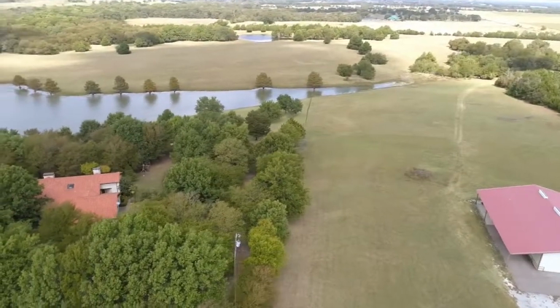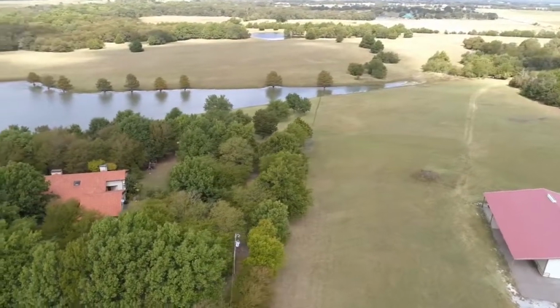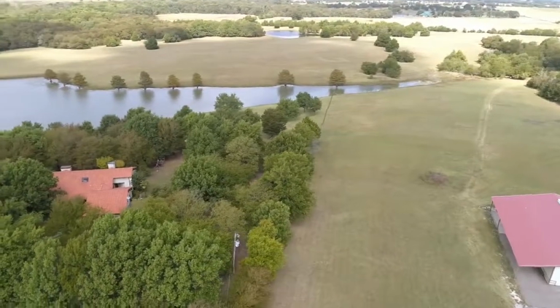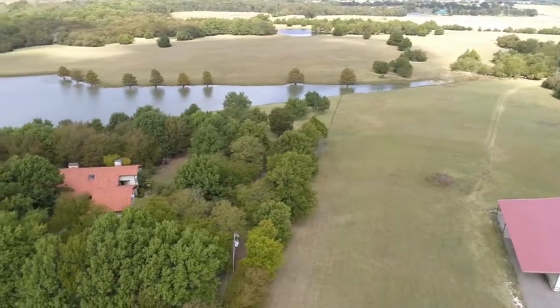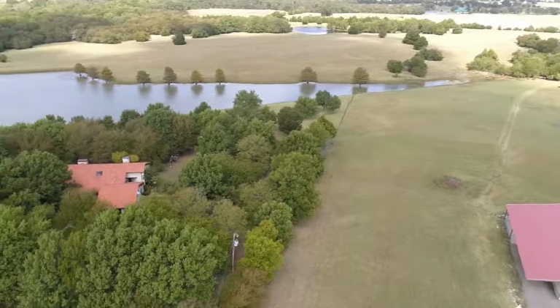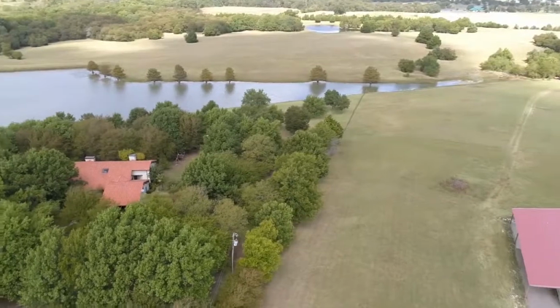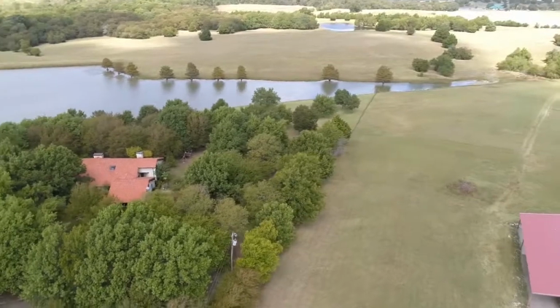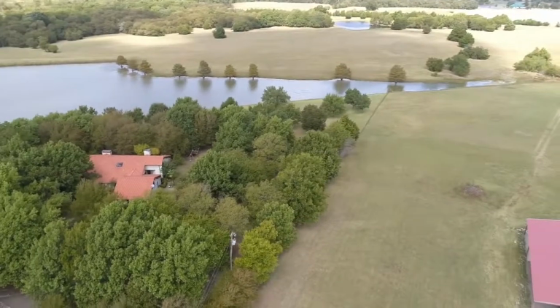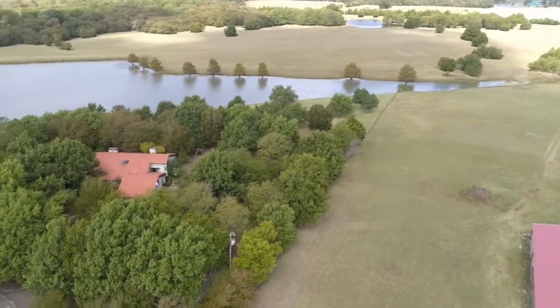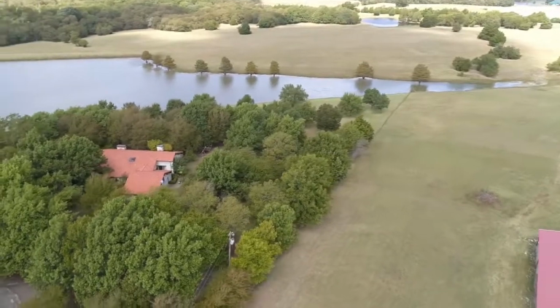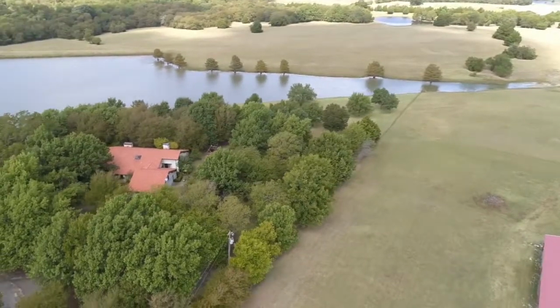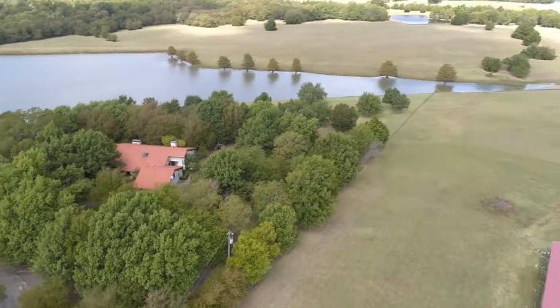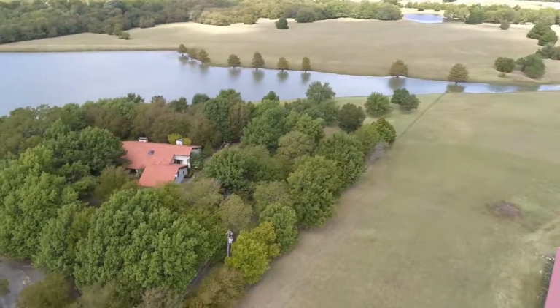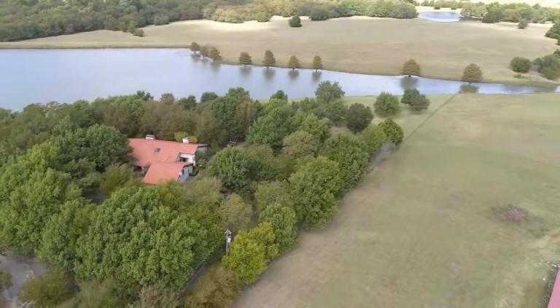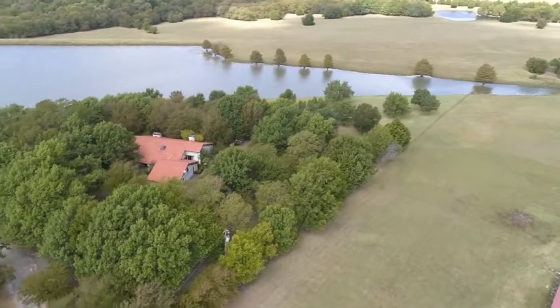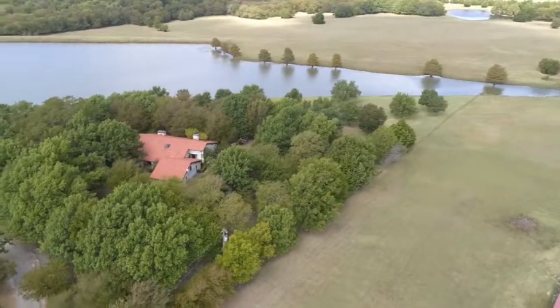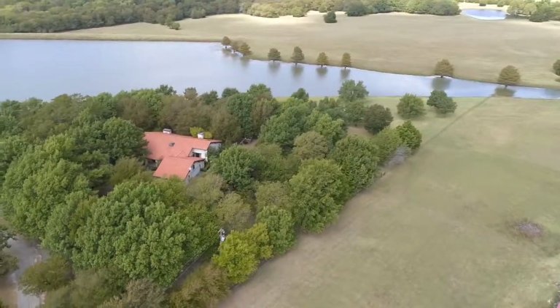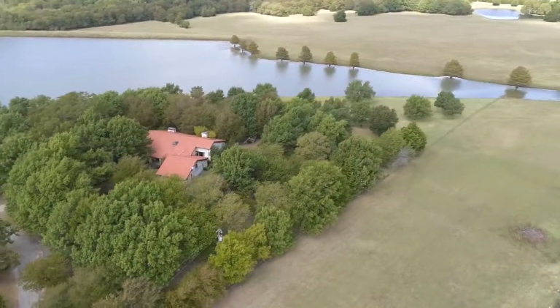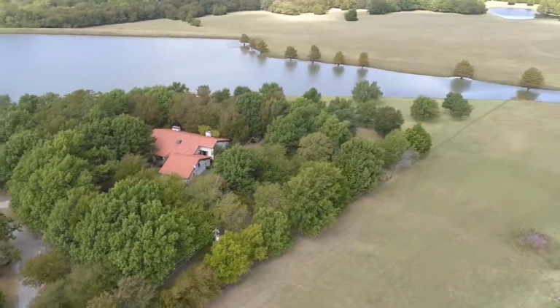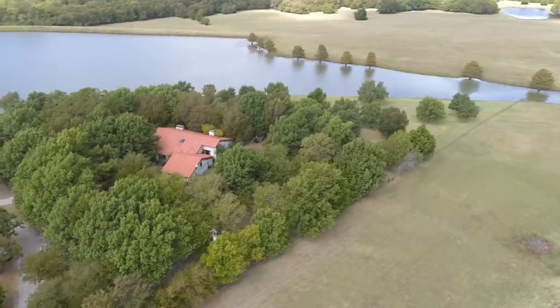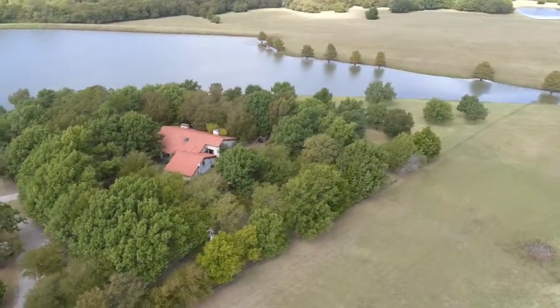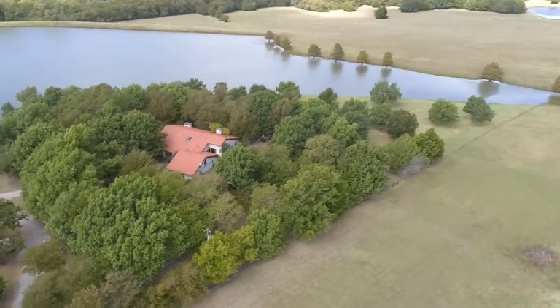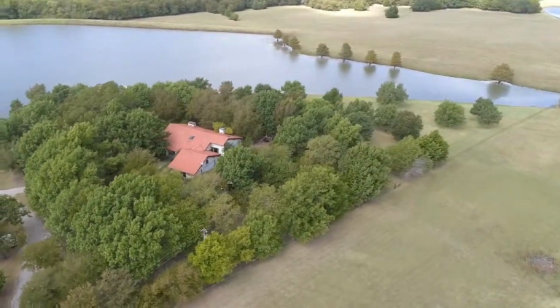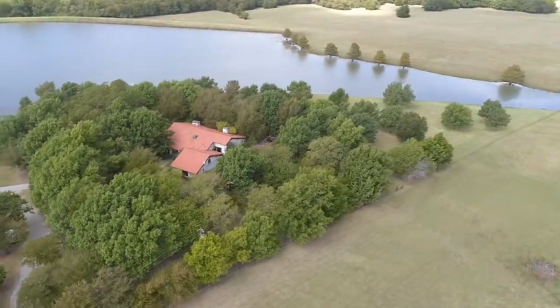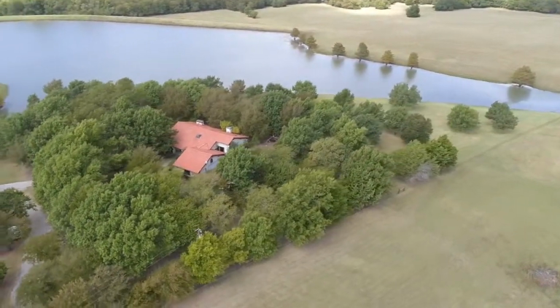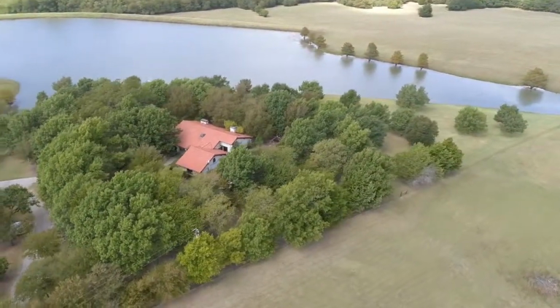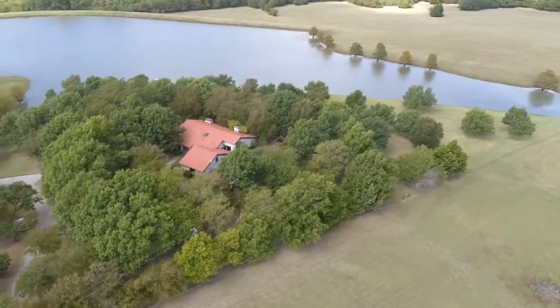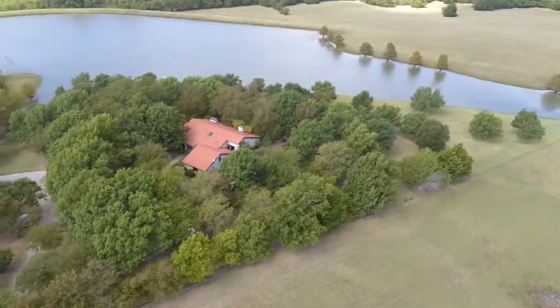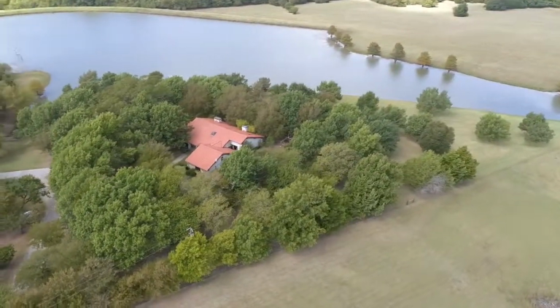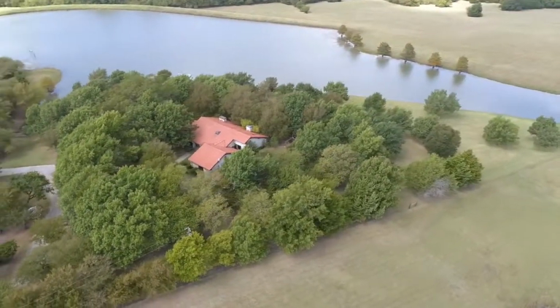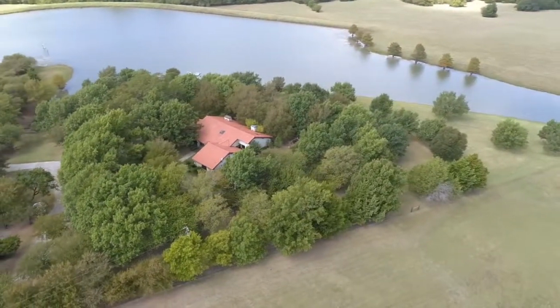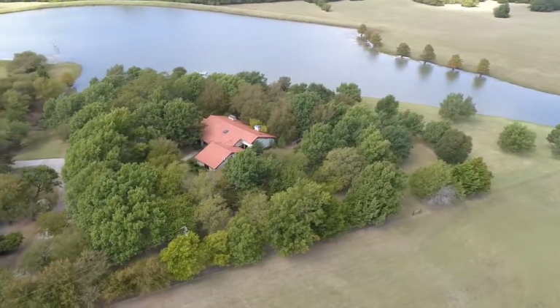This special property is shown by appointment only. Call today for your private showing.